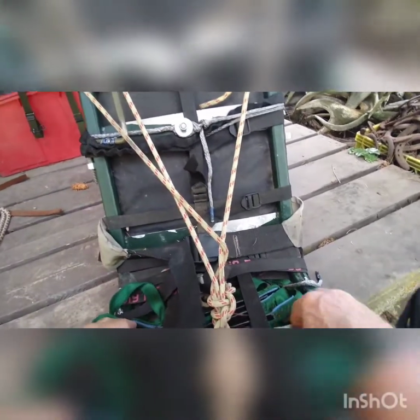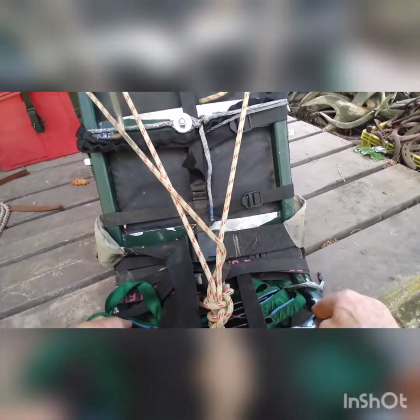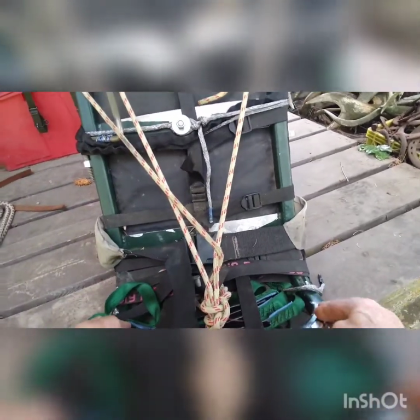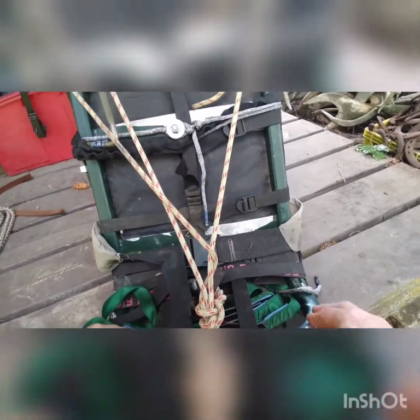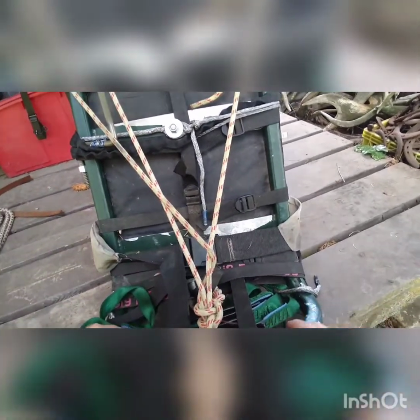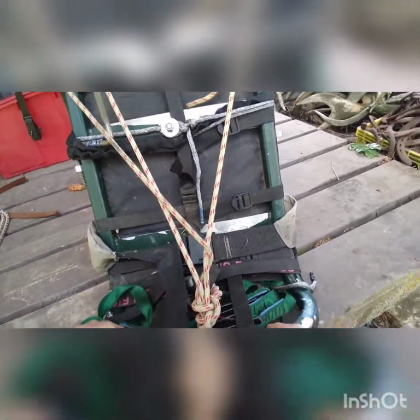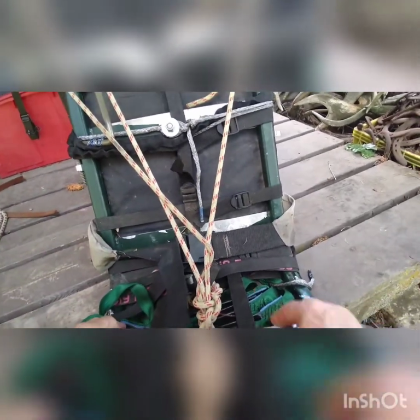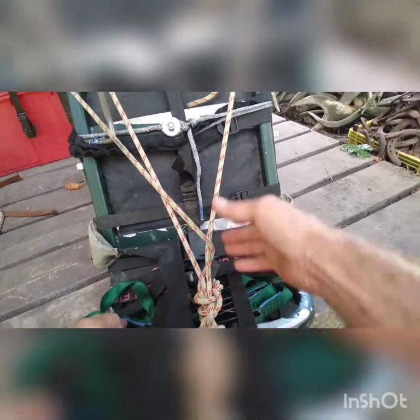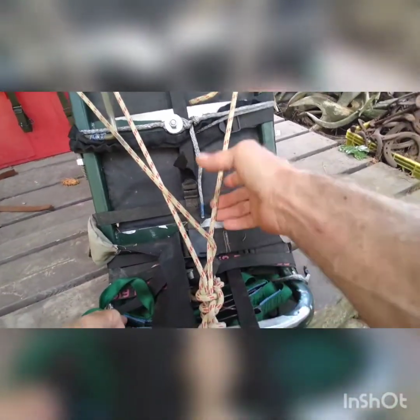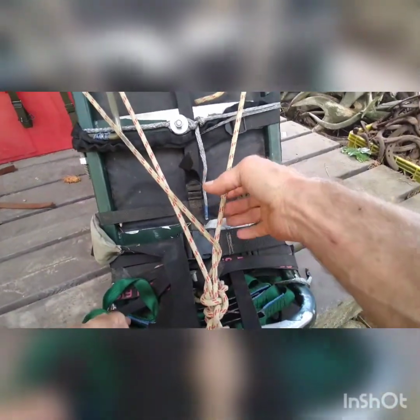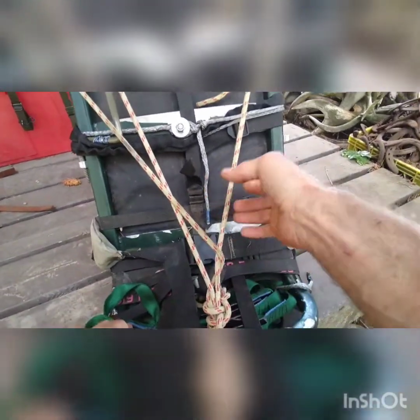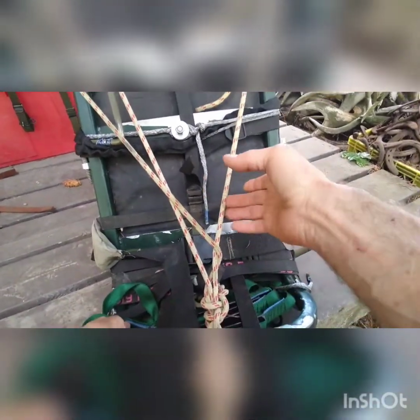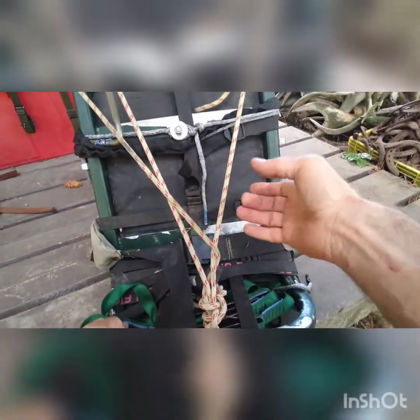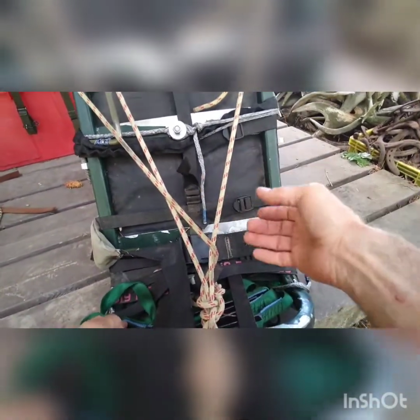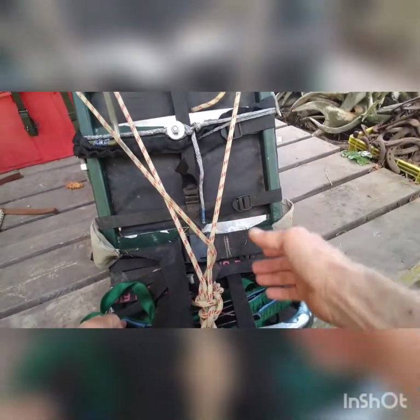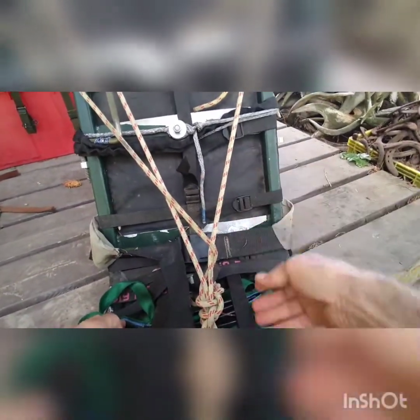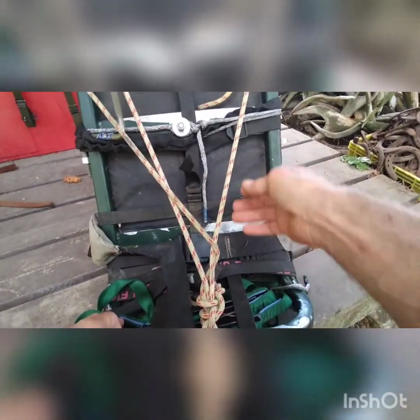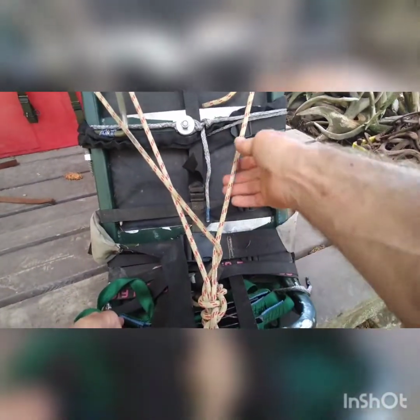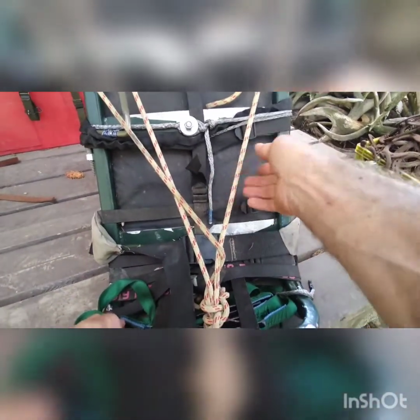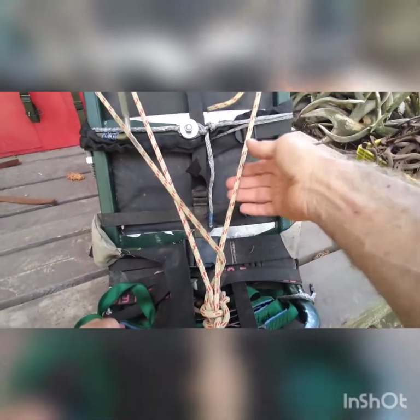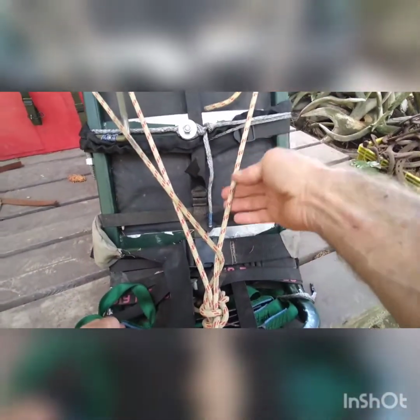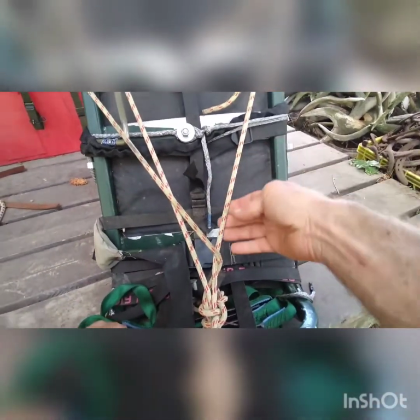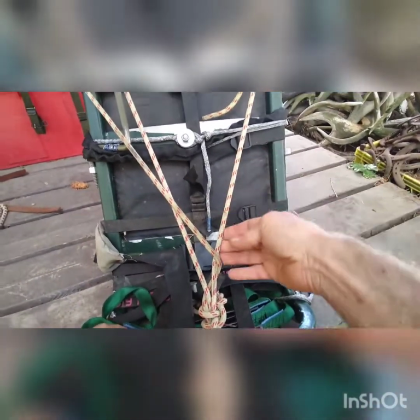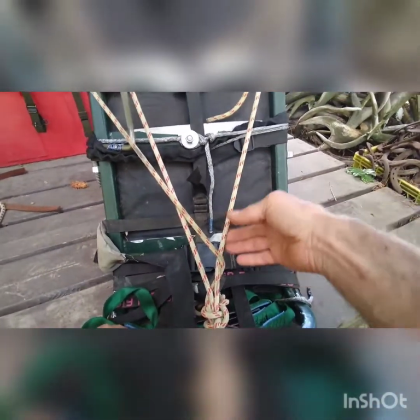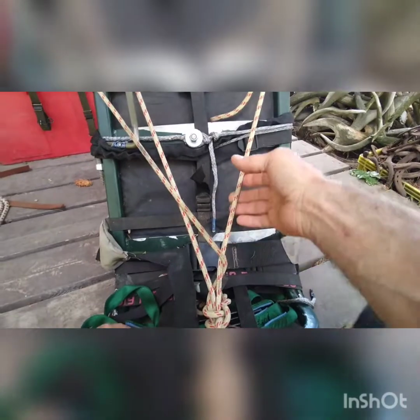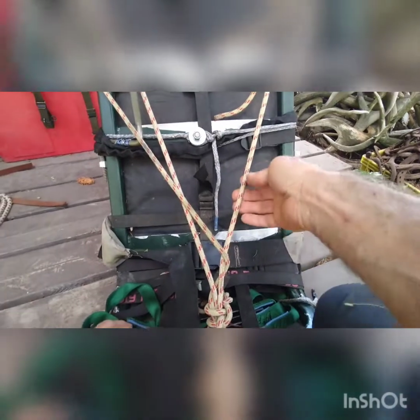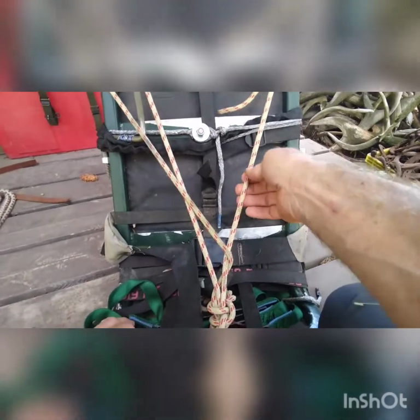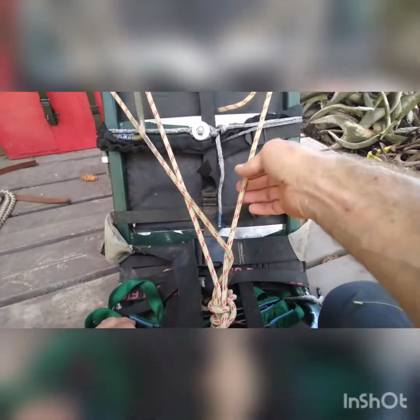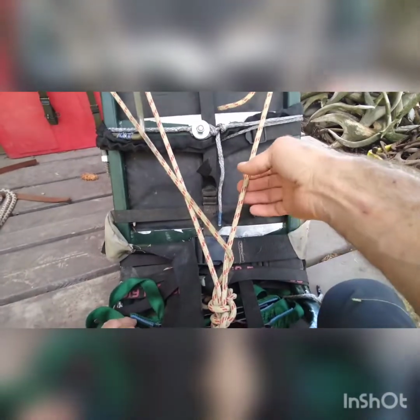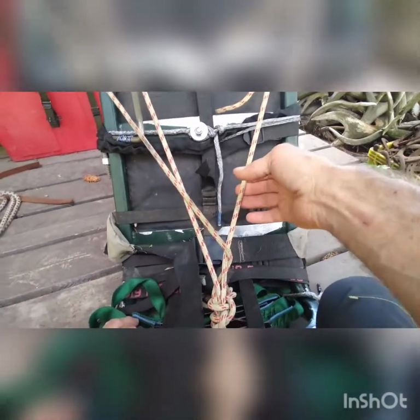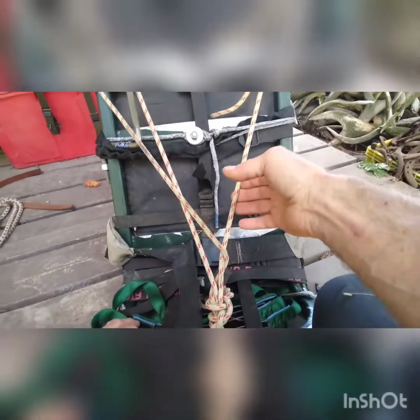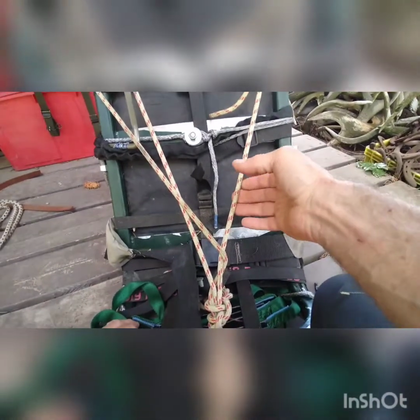Although it would probably hold you without reinforcement, I just feel safer with this. You can also use it to lash down the load if you get something.